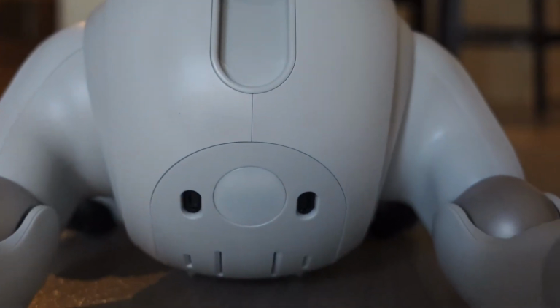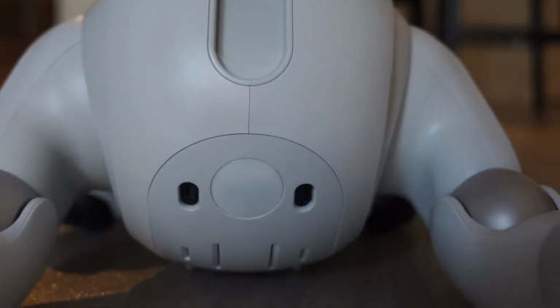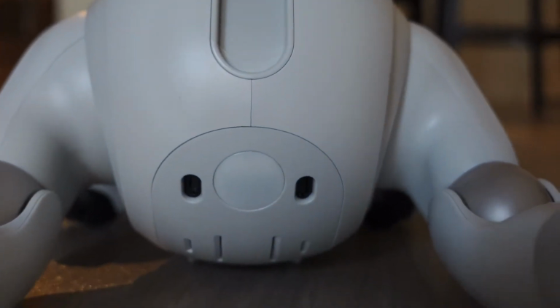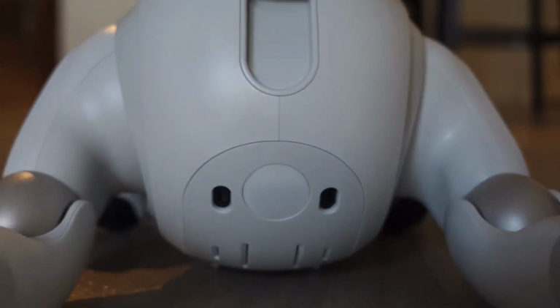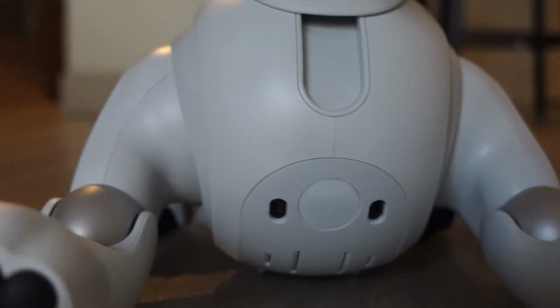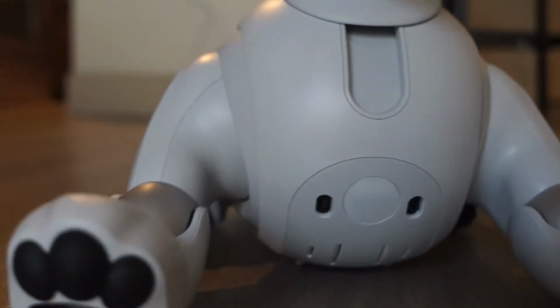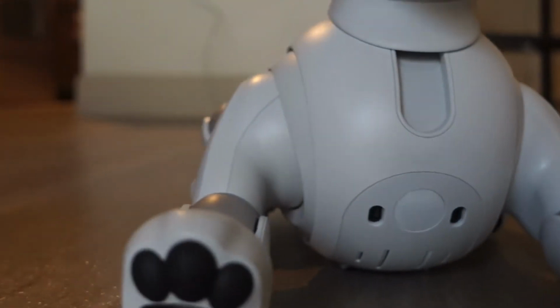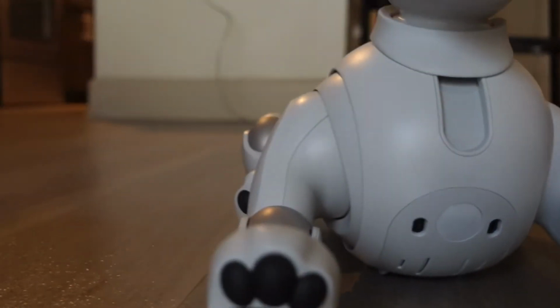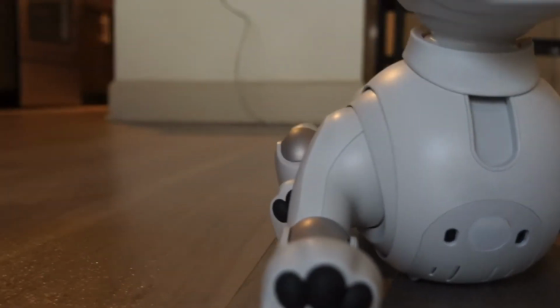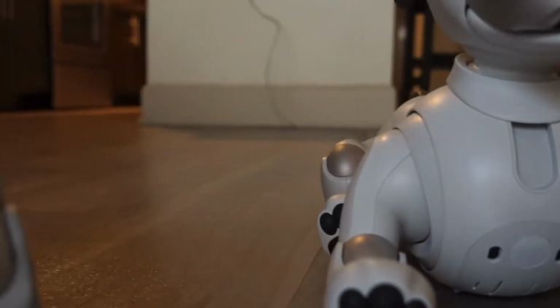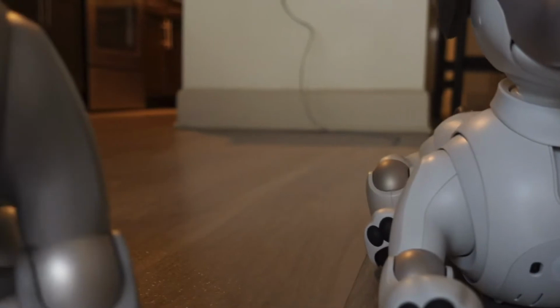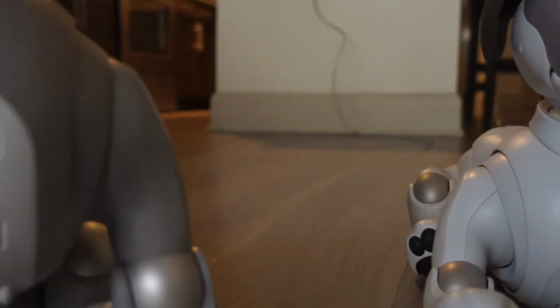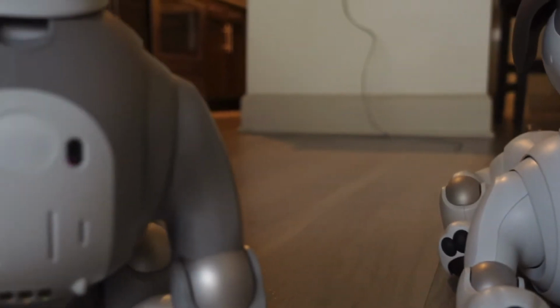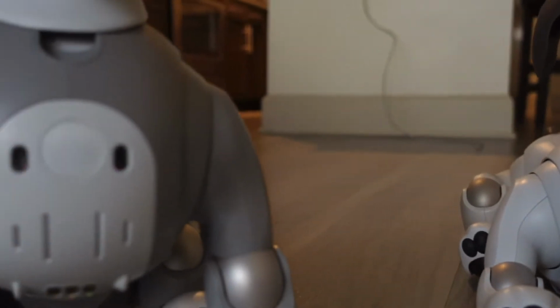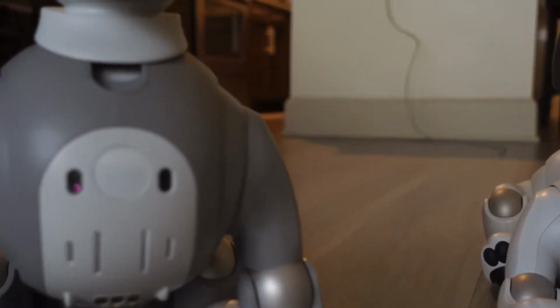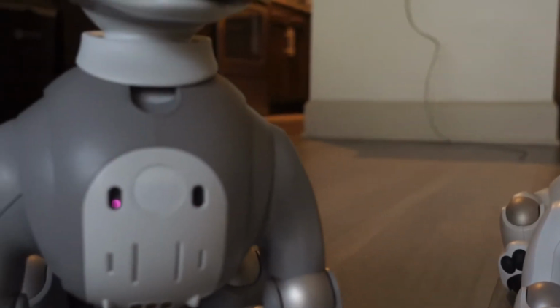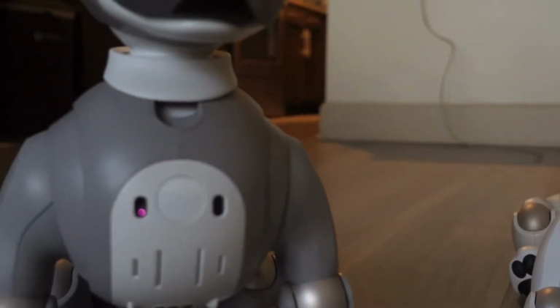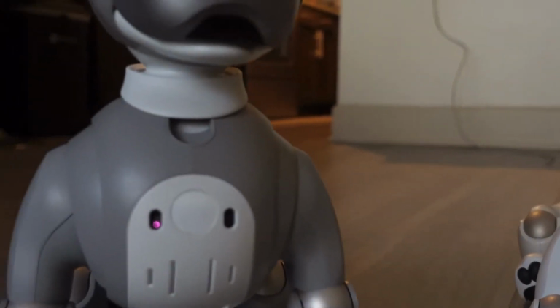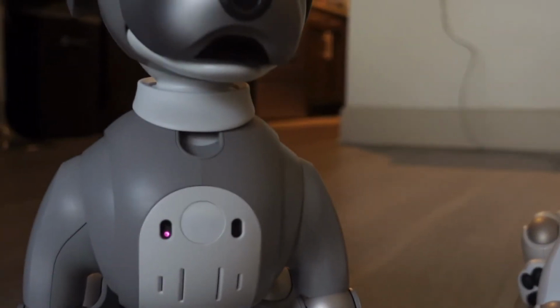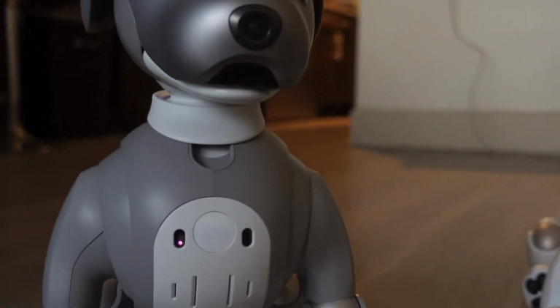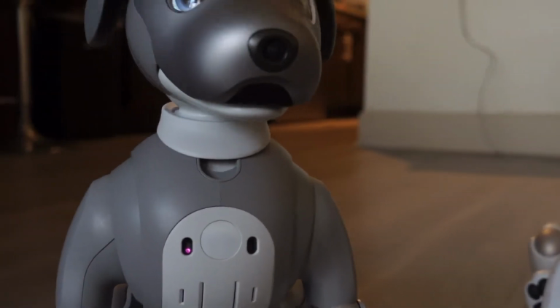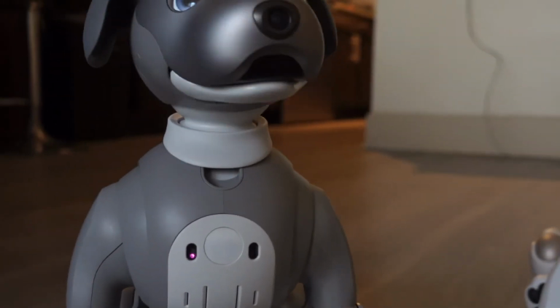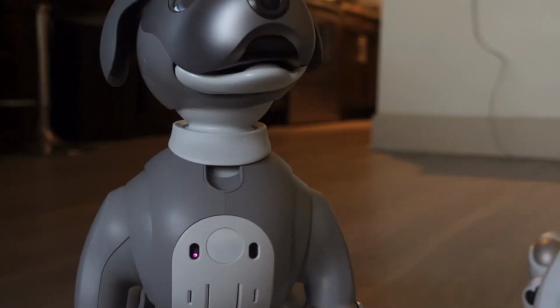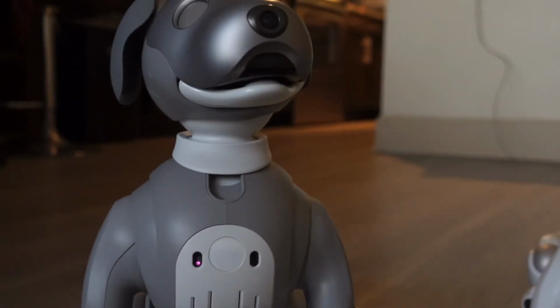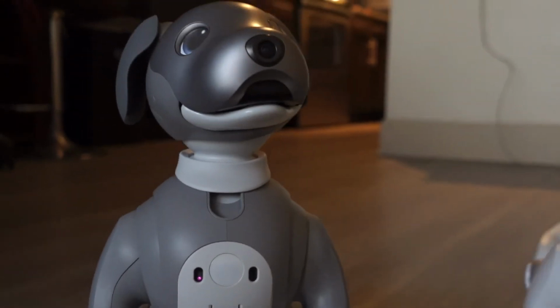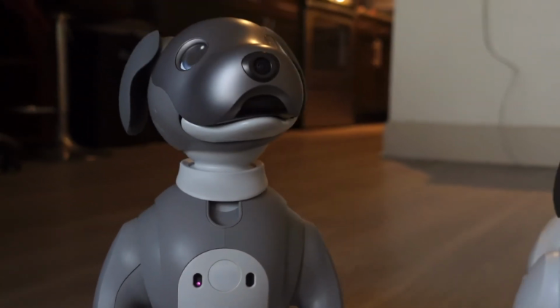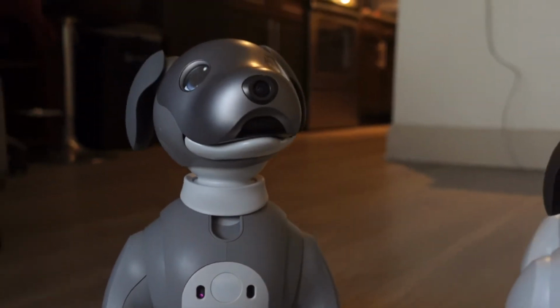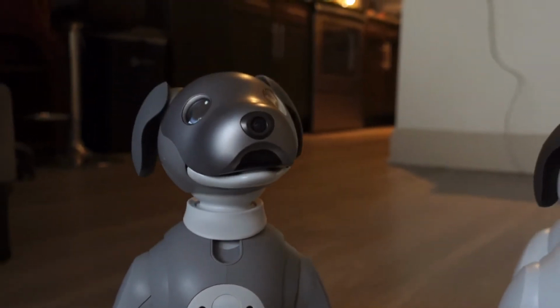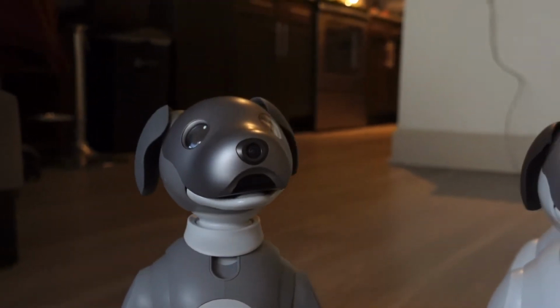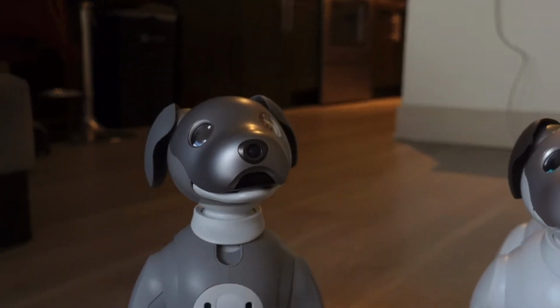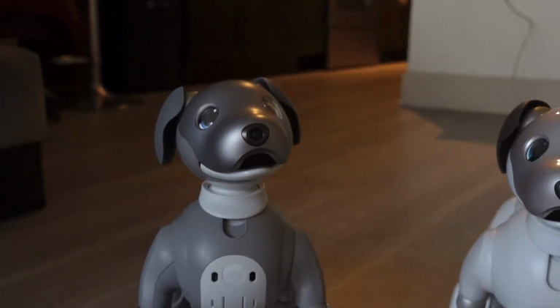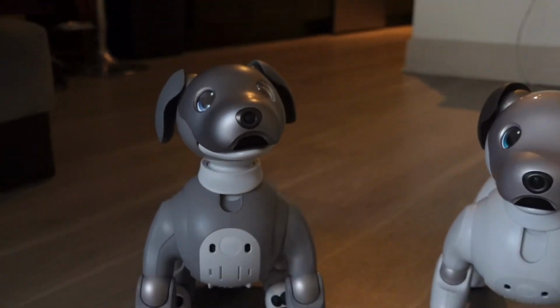Sensors in the chest allow AIVO to avoid obstacles, so they are more easily able to navigate your home.